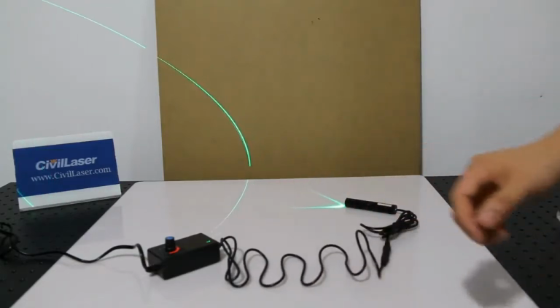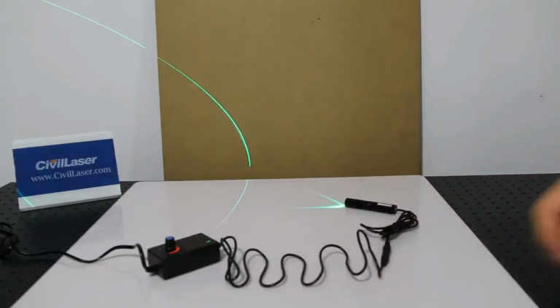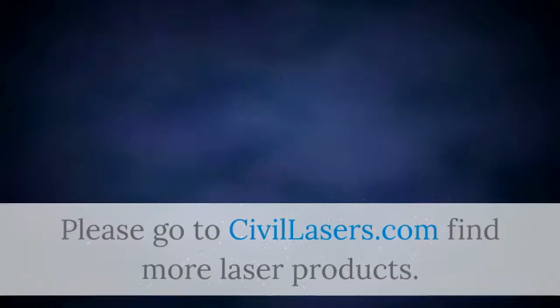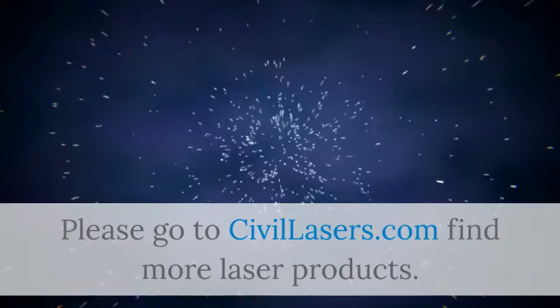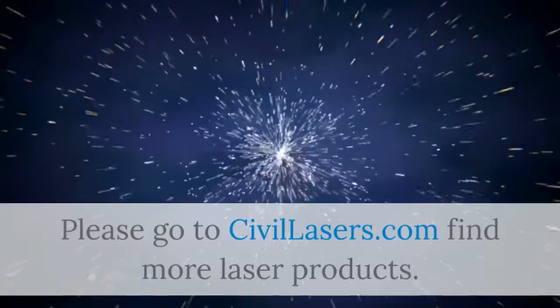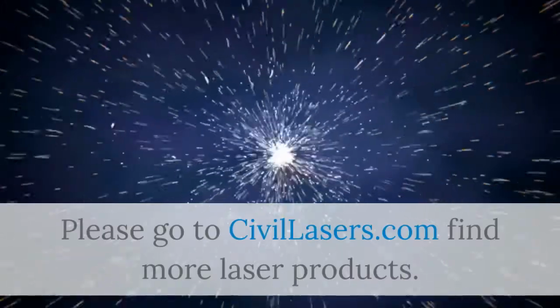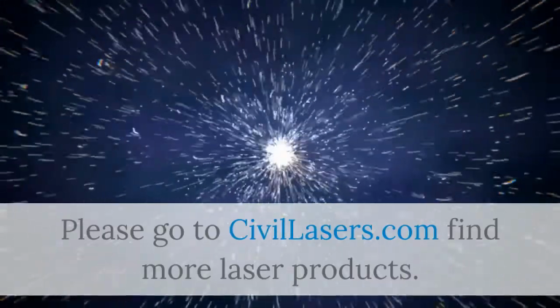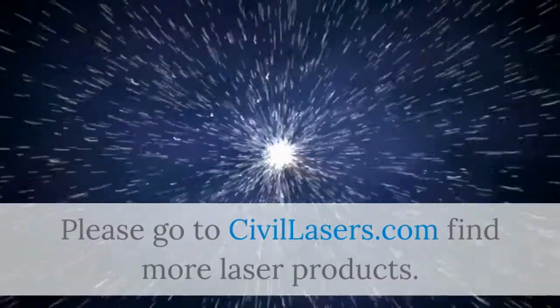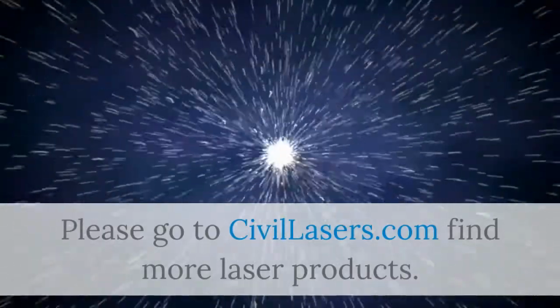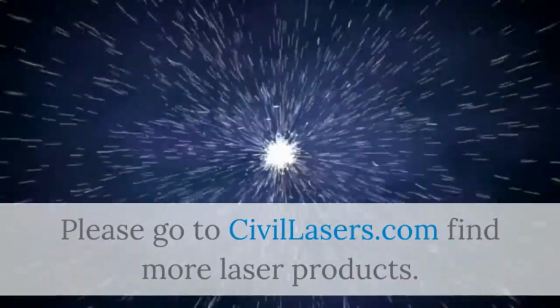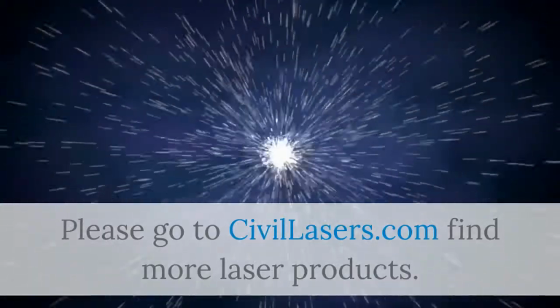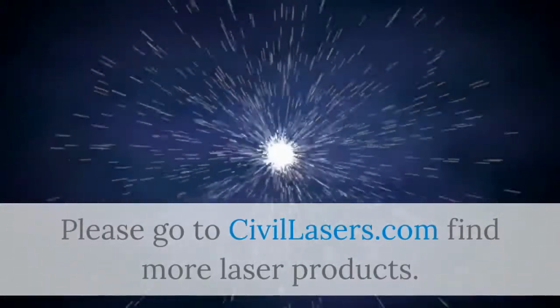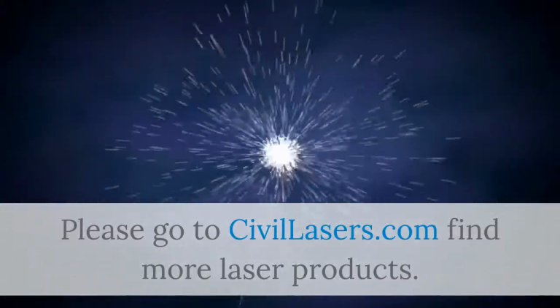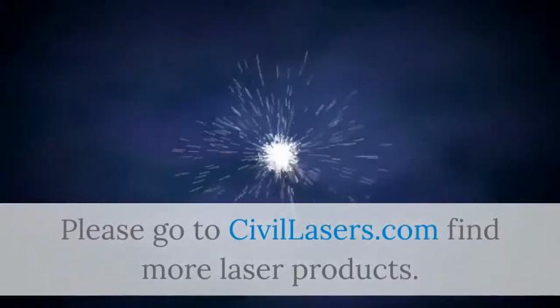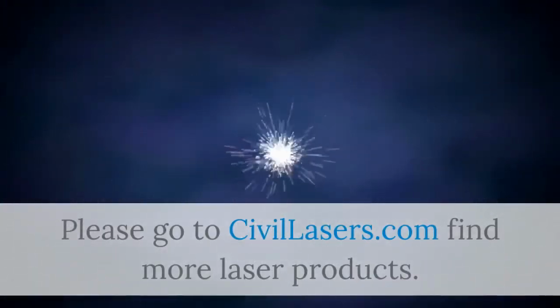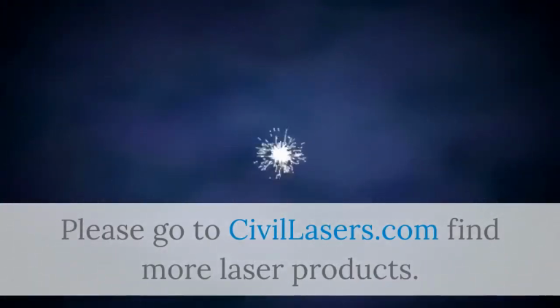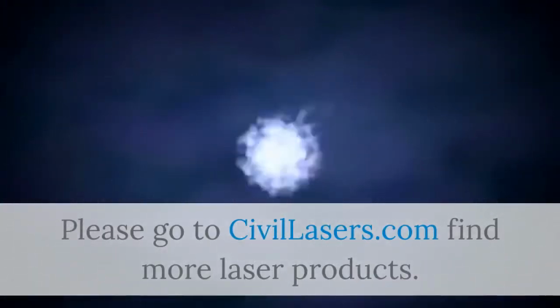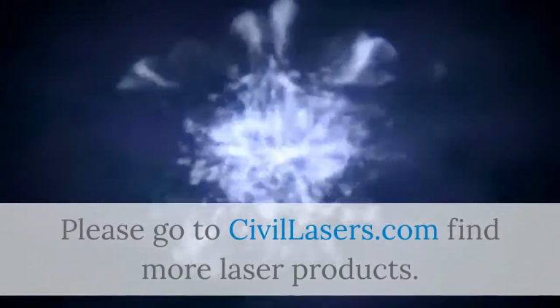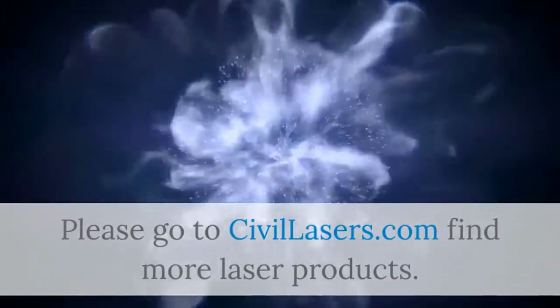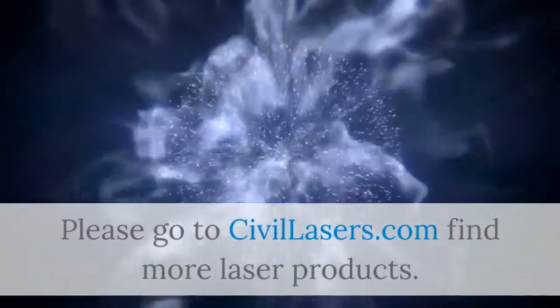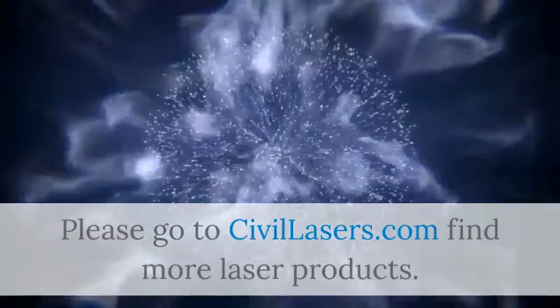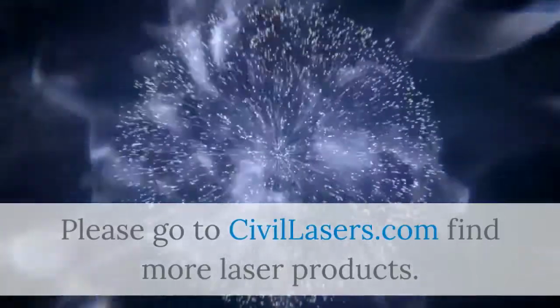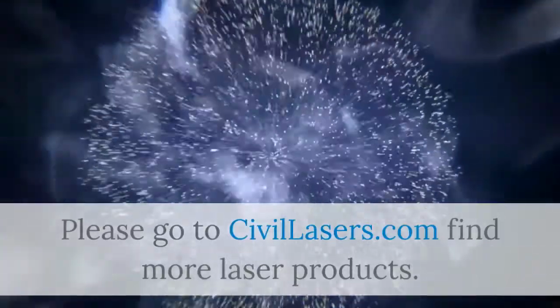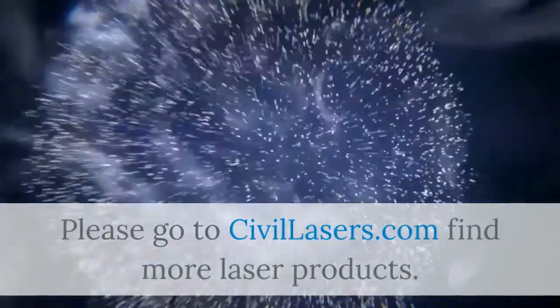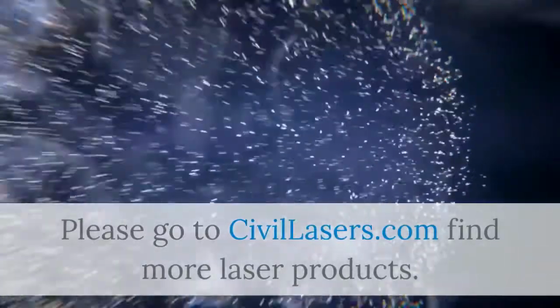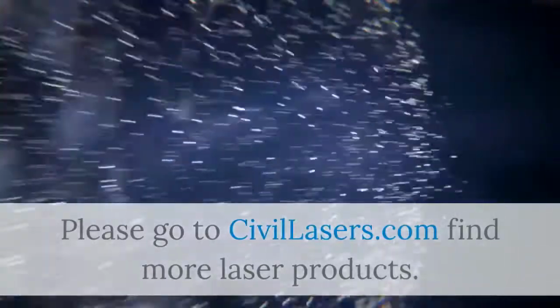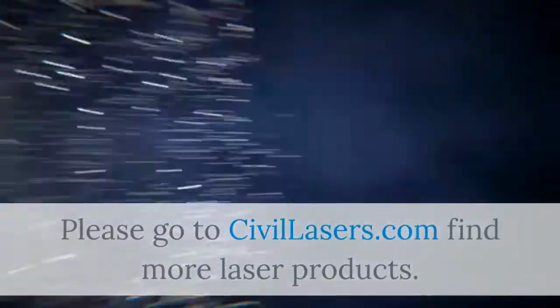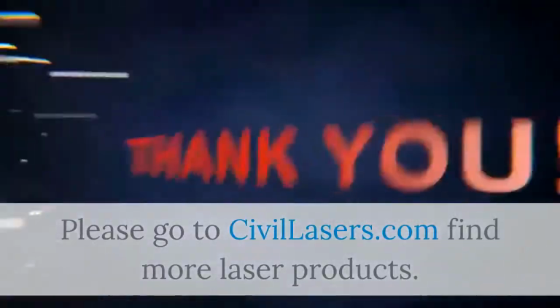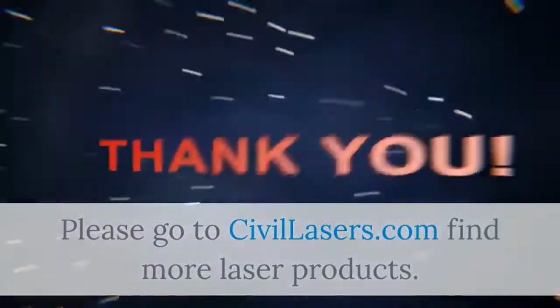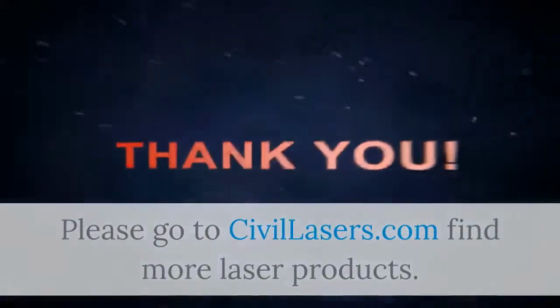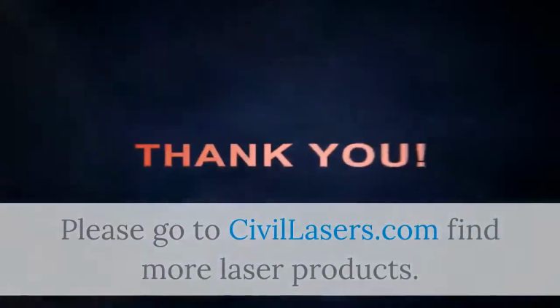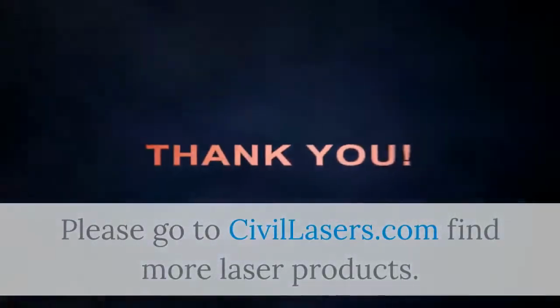Please go to civilasers.com to find more laser products. We'll see you next time. Thank you.